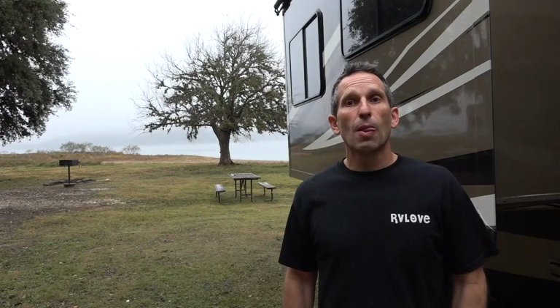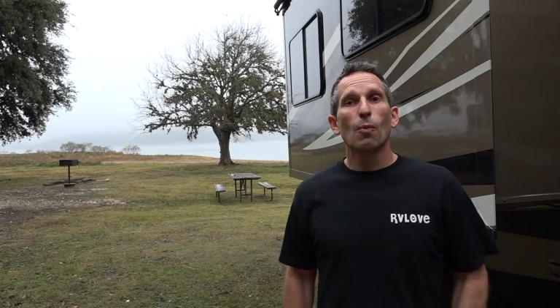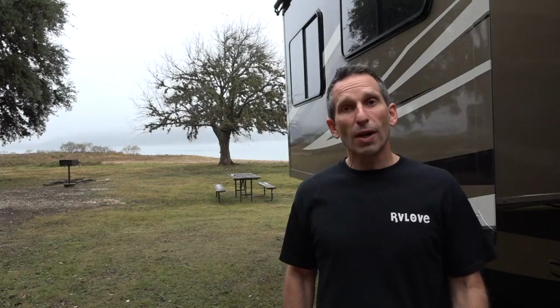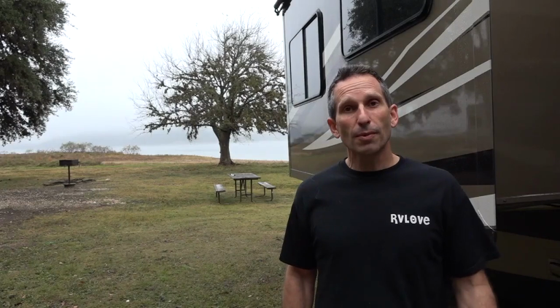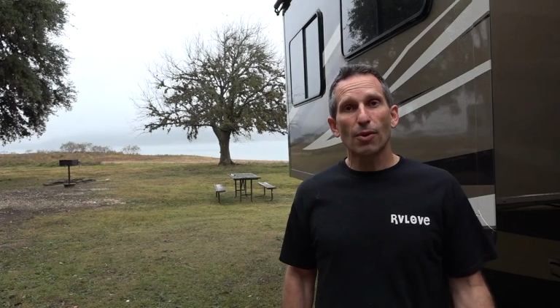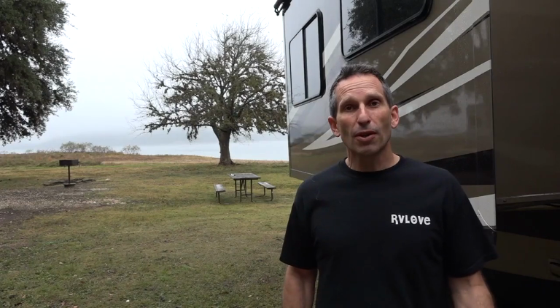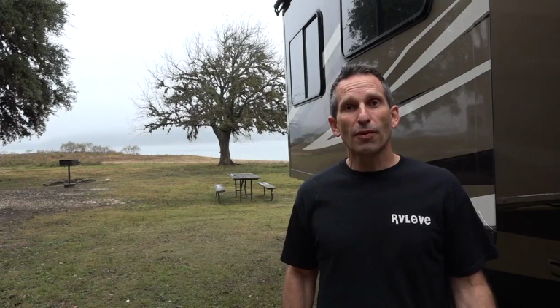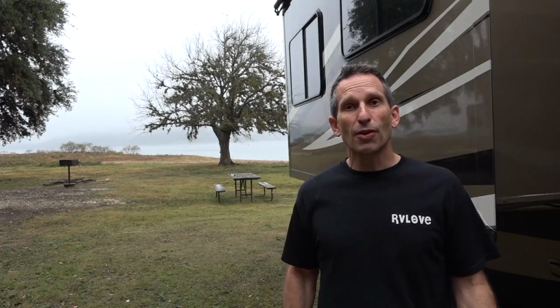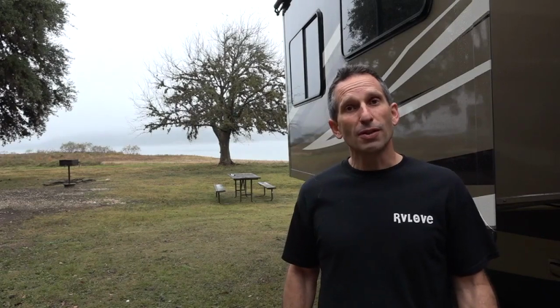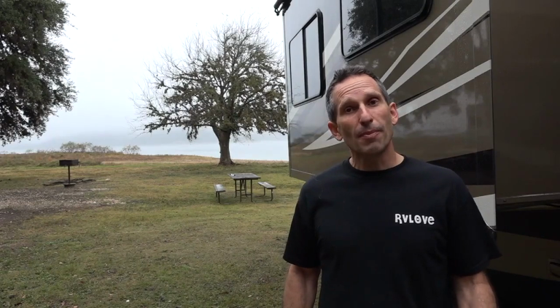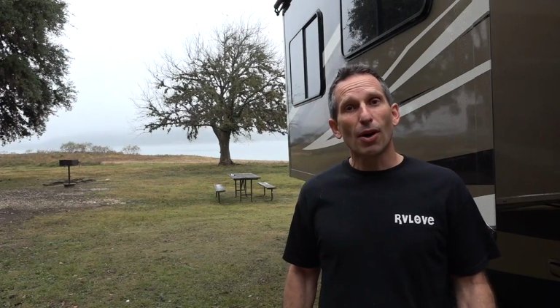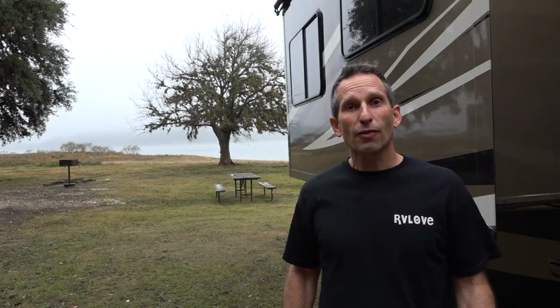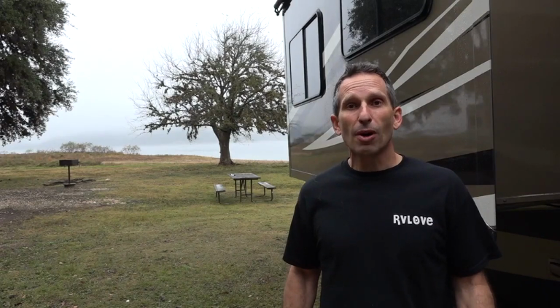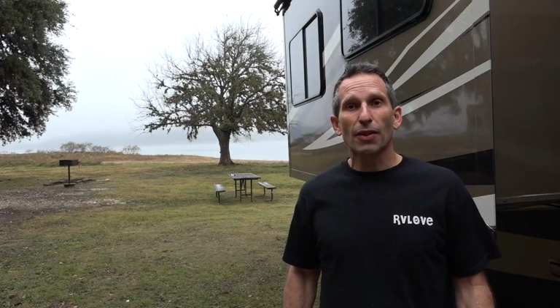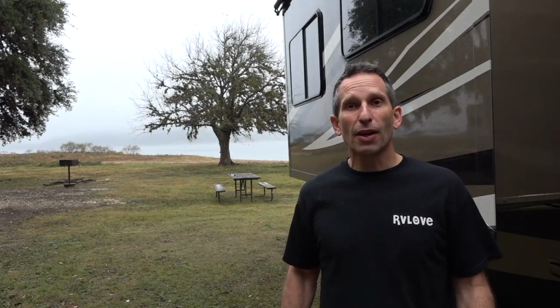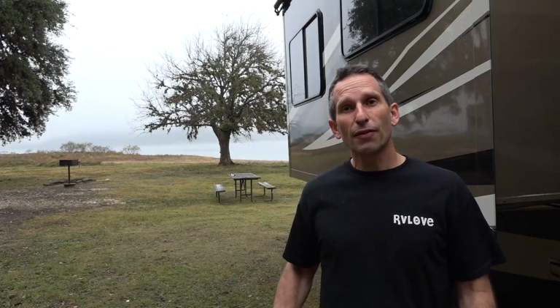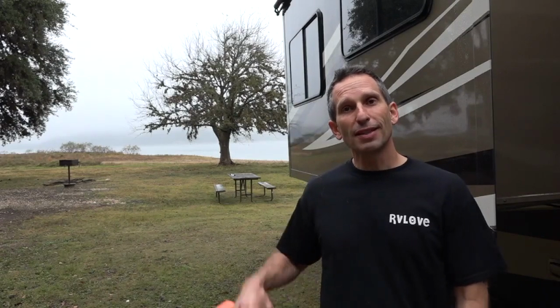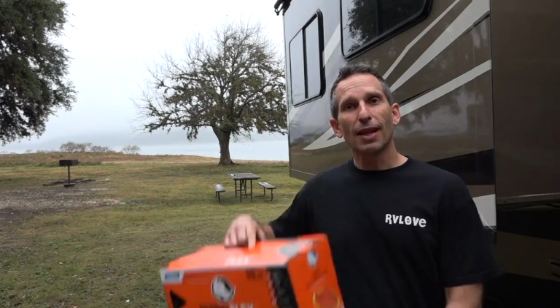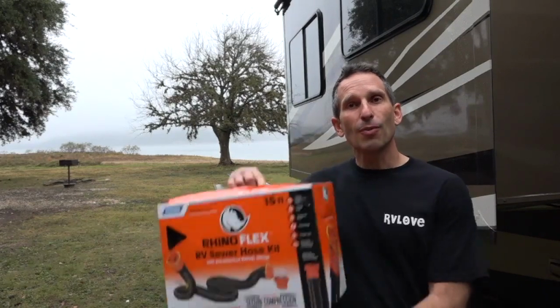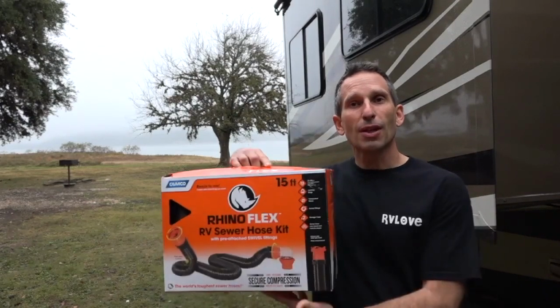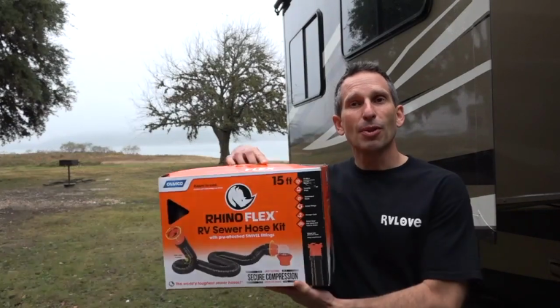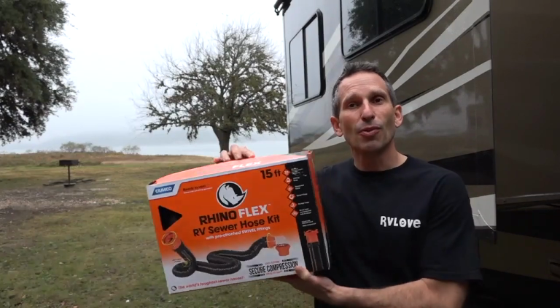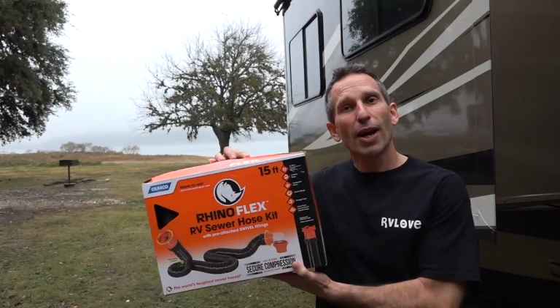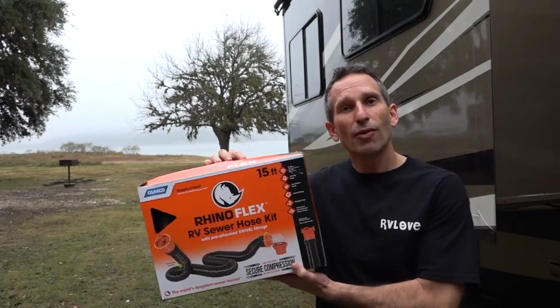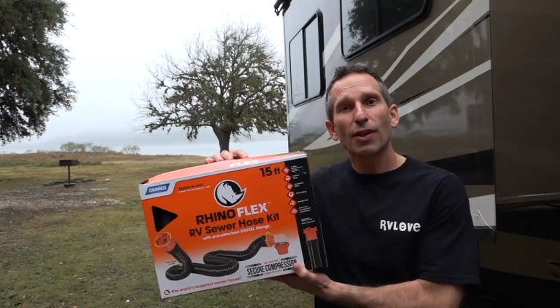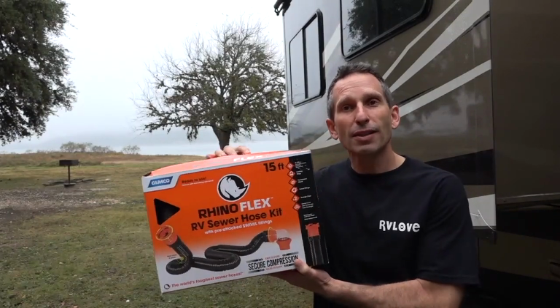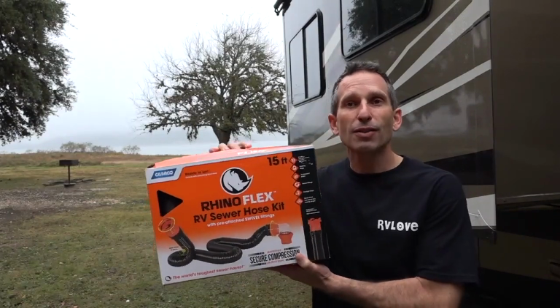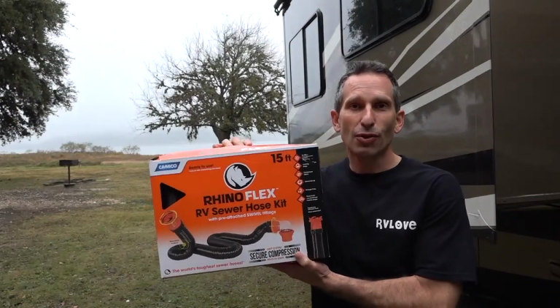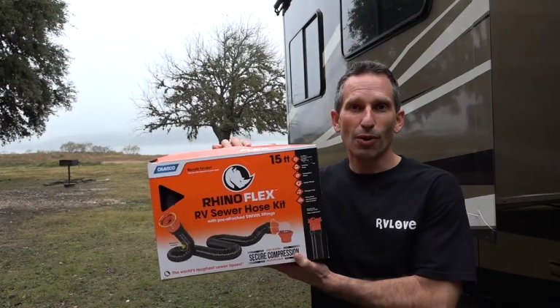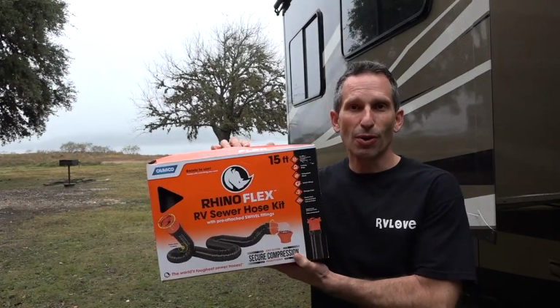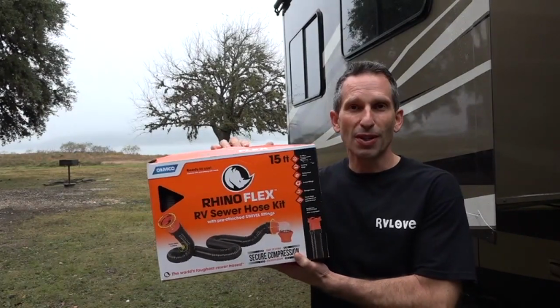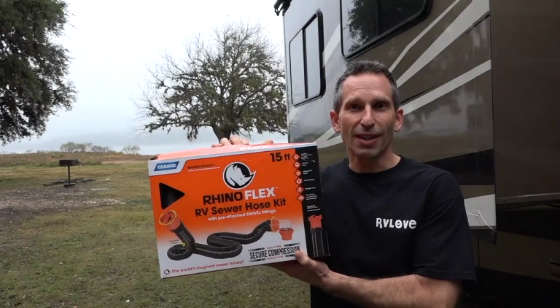Welcome to Rogue Gear Reviews. I'm Mark from RV Love and today we're talking about the RhinoFlex Sewer Hose Kit.